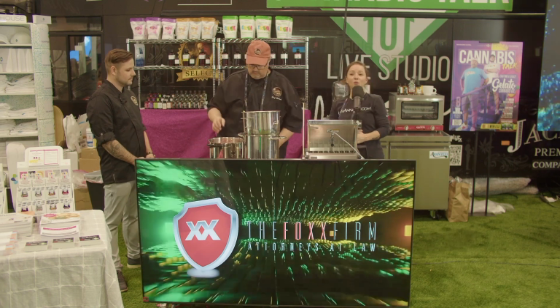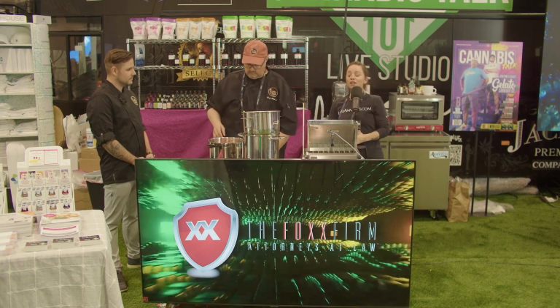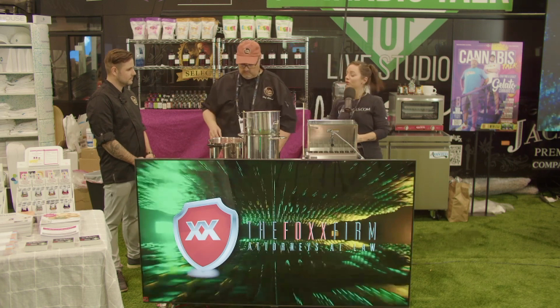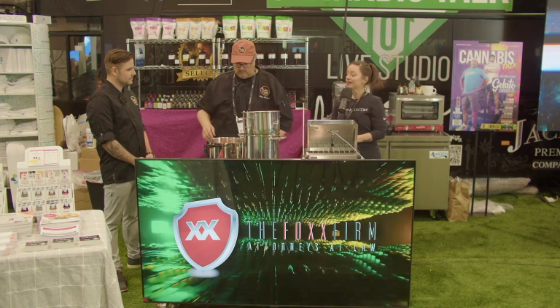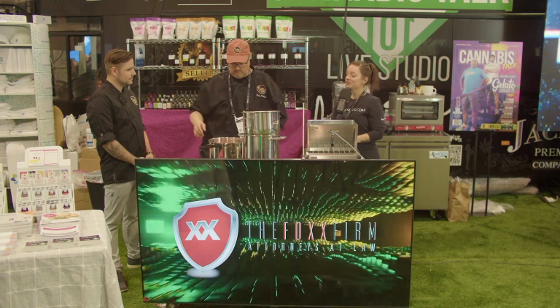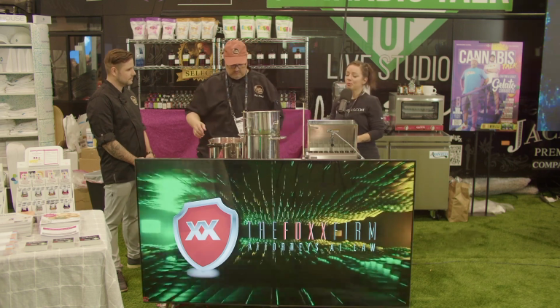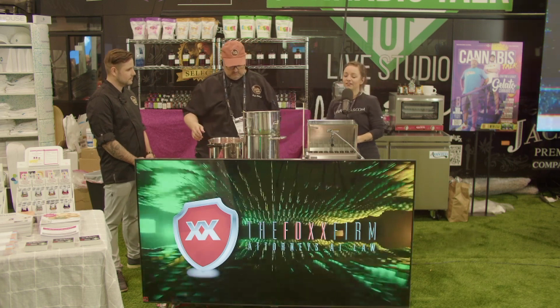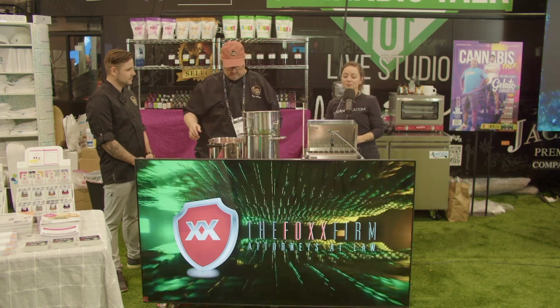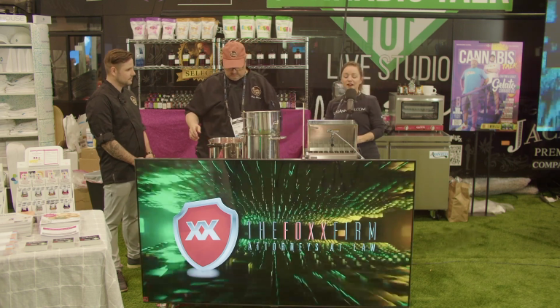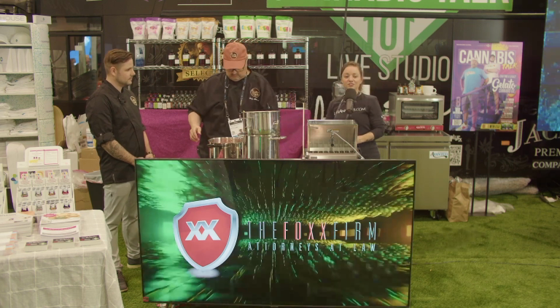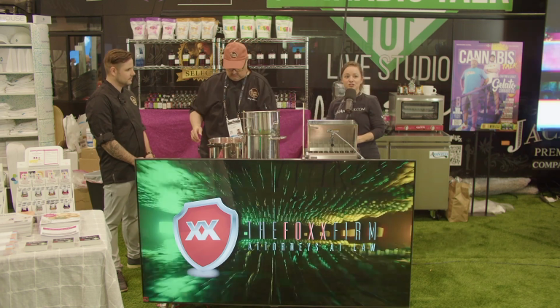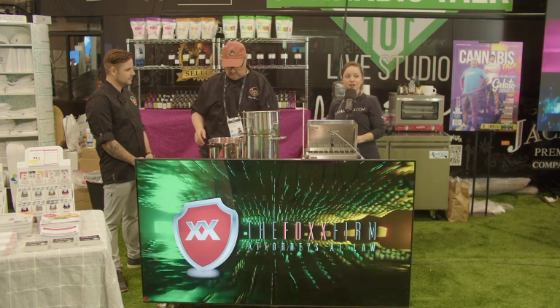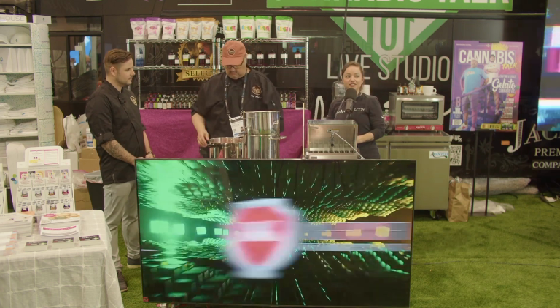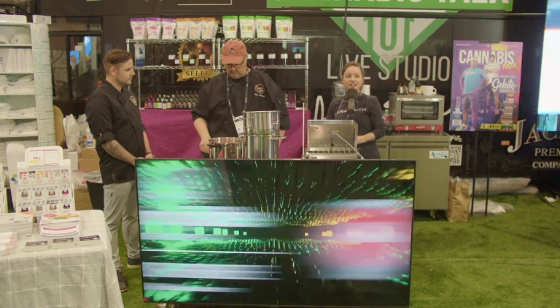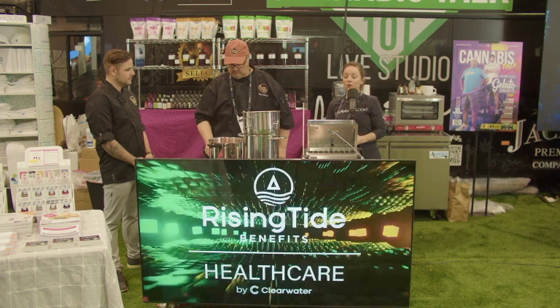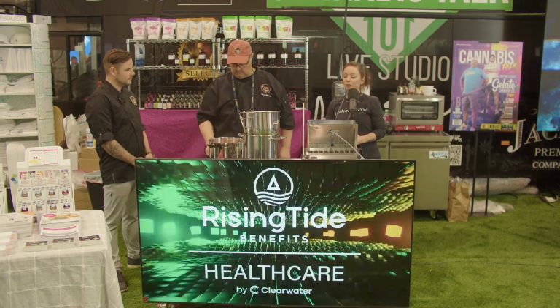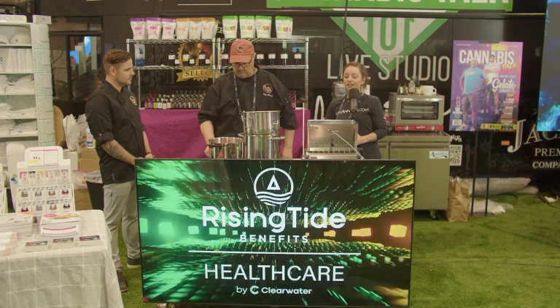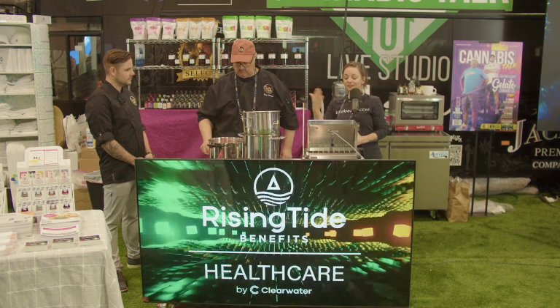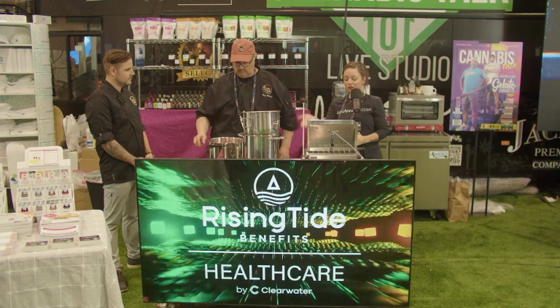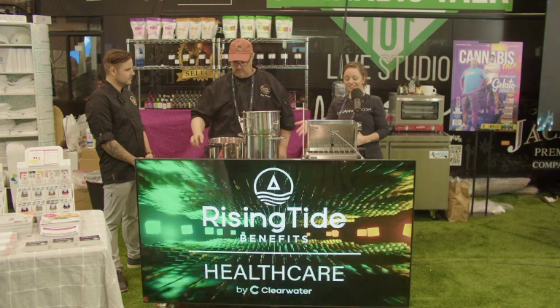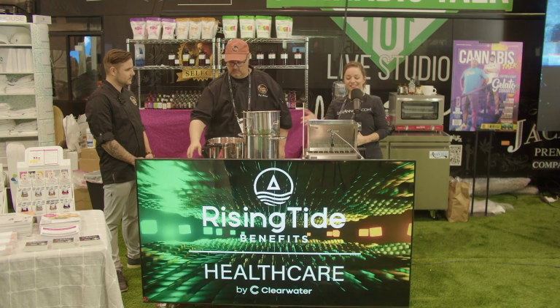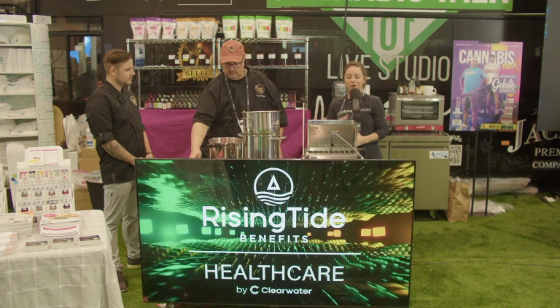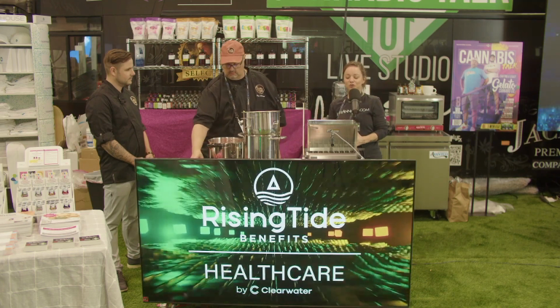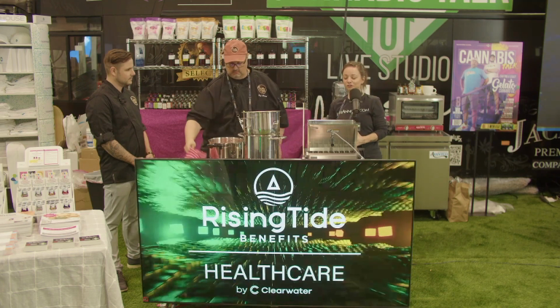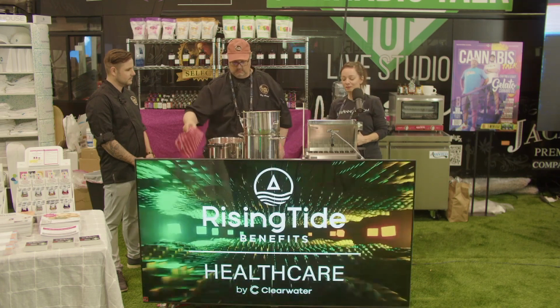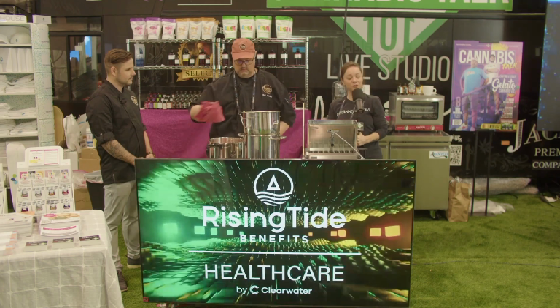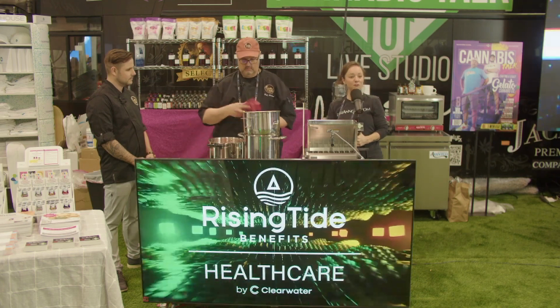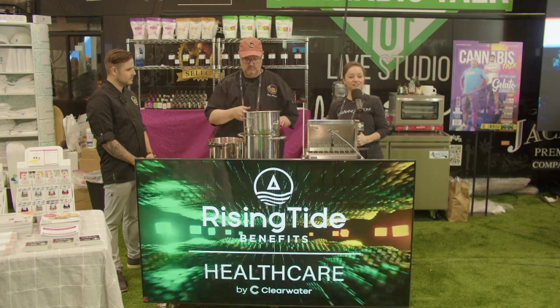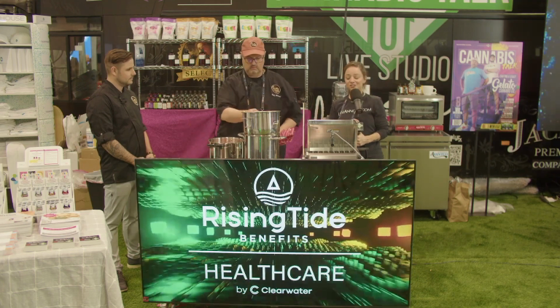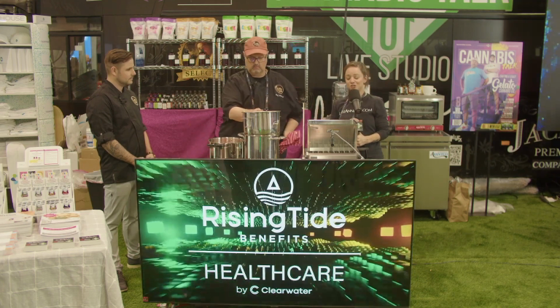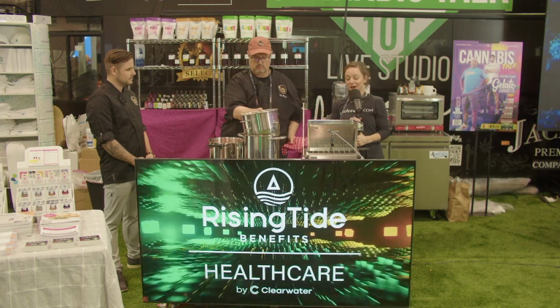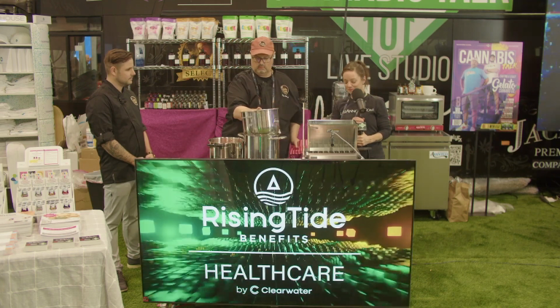We are ready to pour into the depositor, so we're going to take a quick break and then we're going to see how Truffley Made equipment does the job.